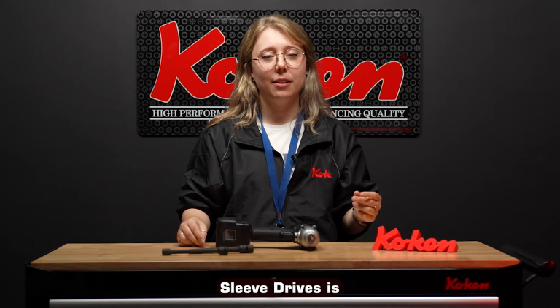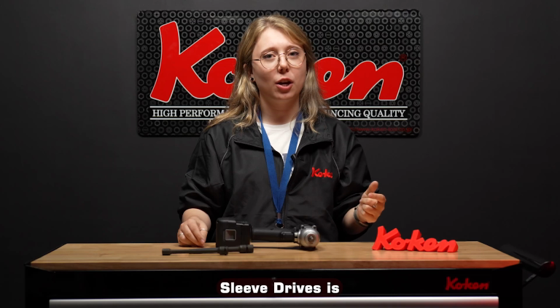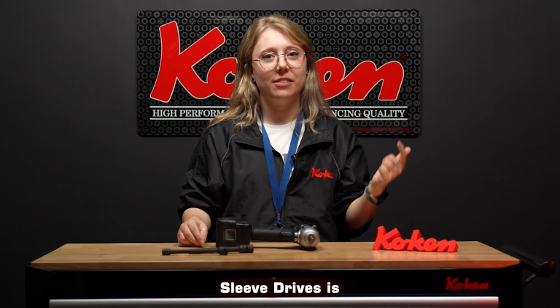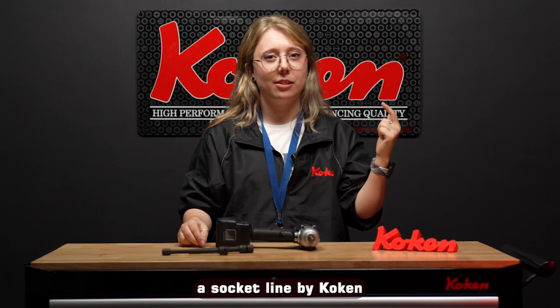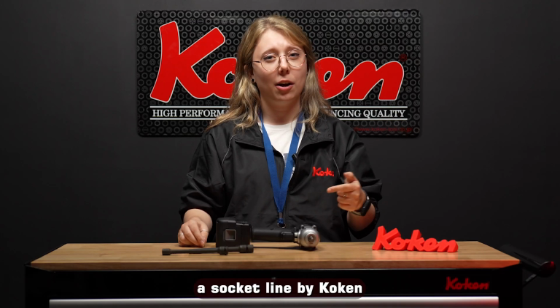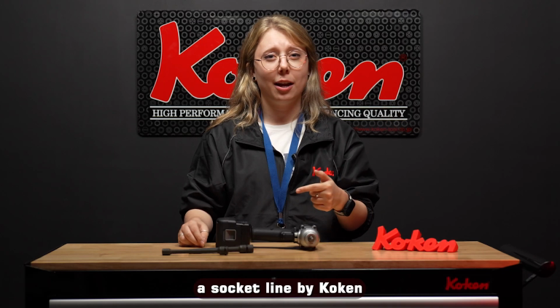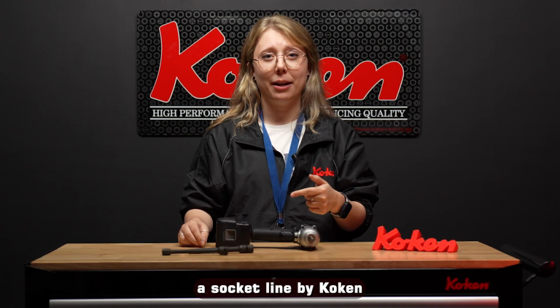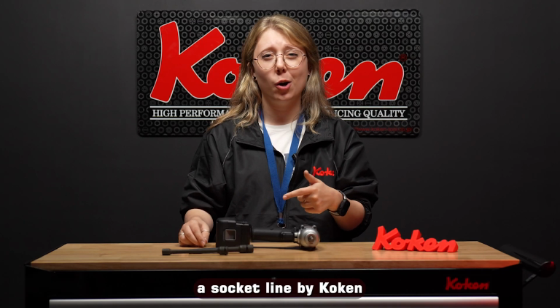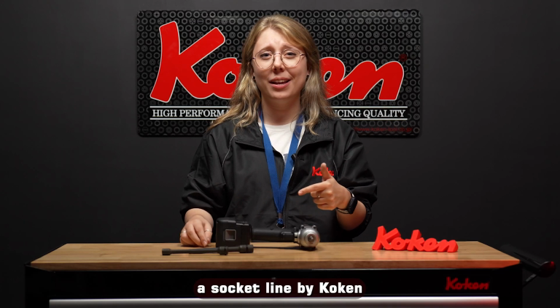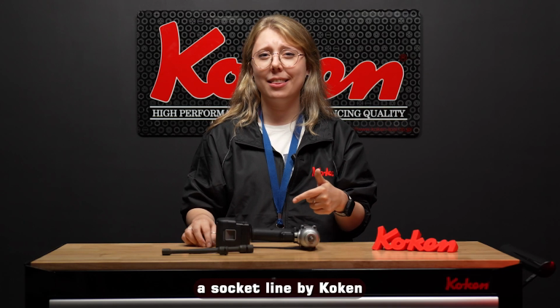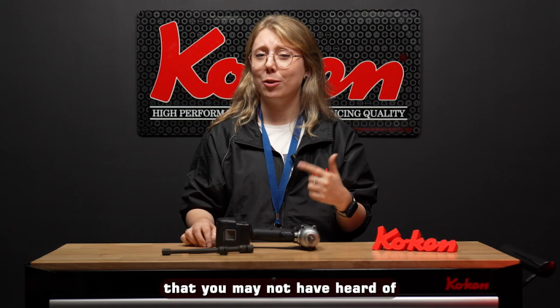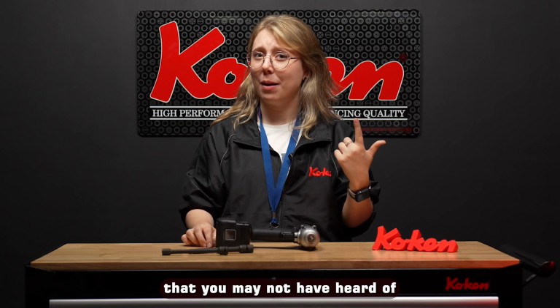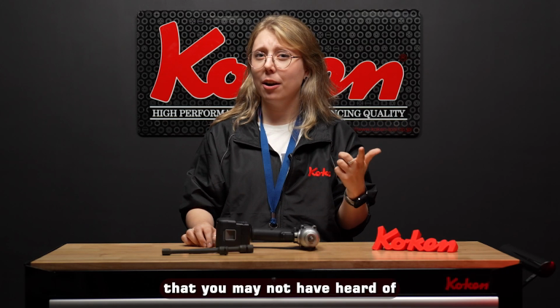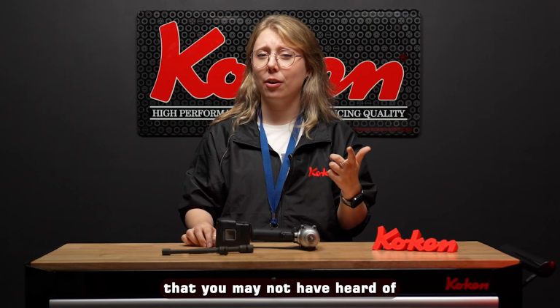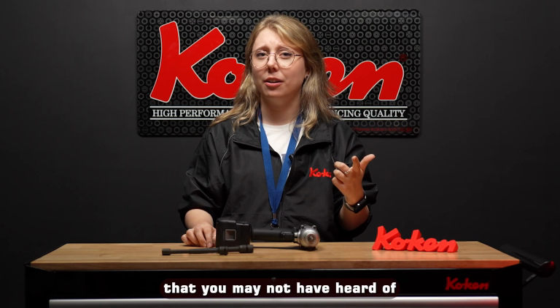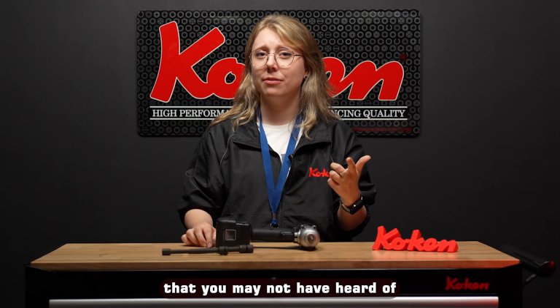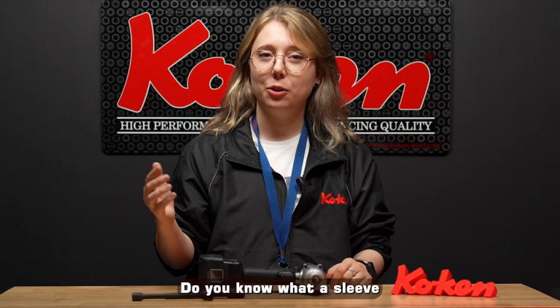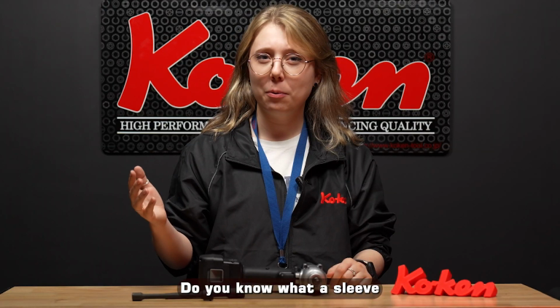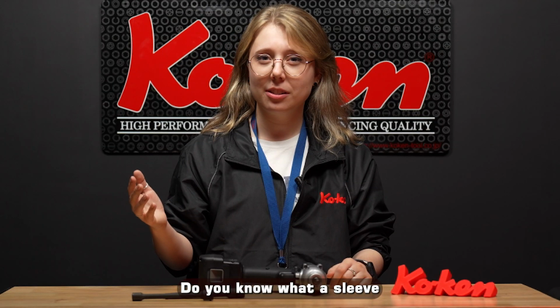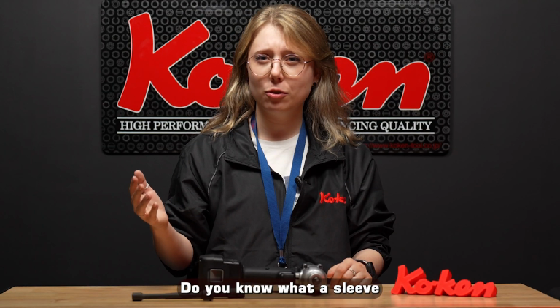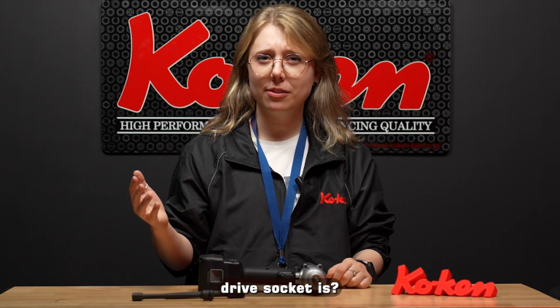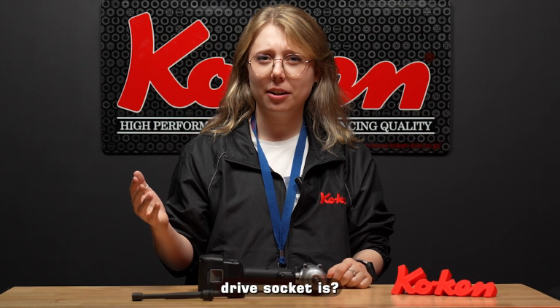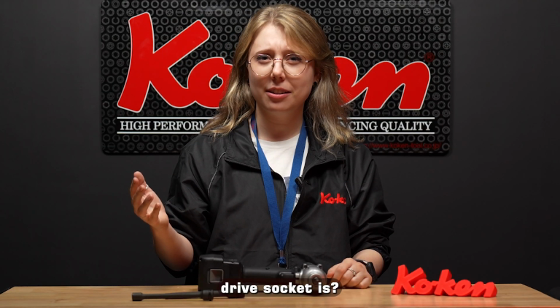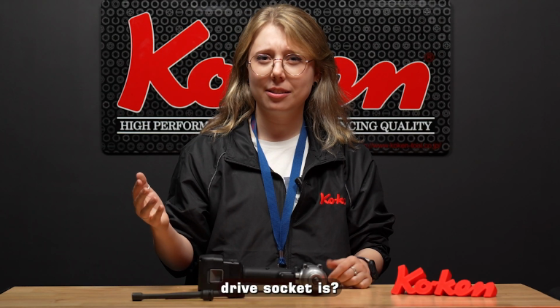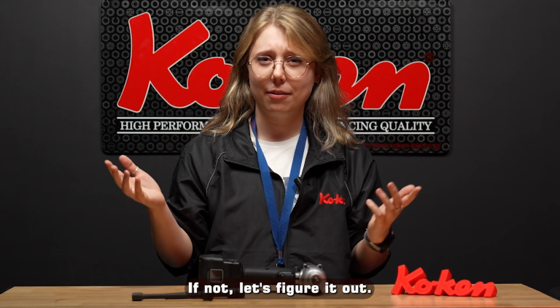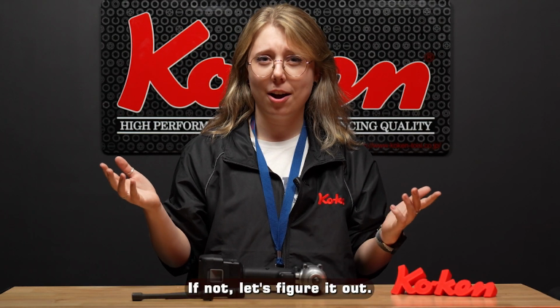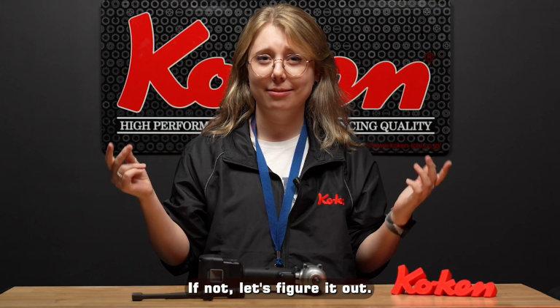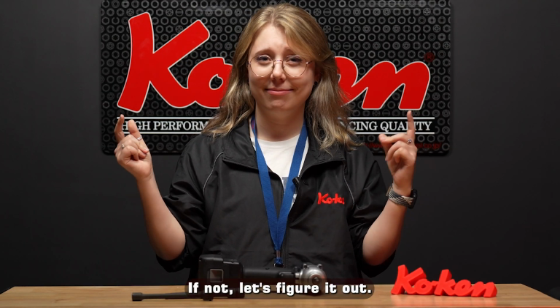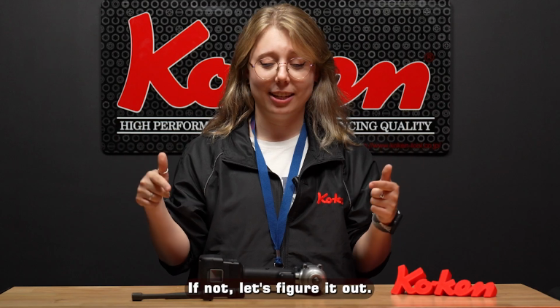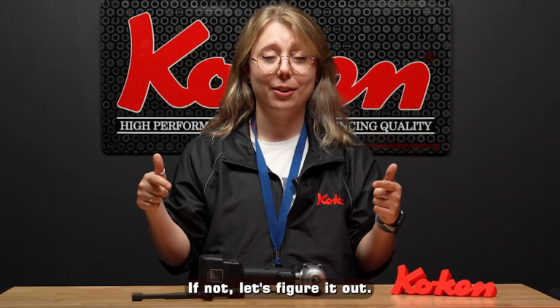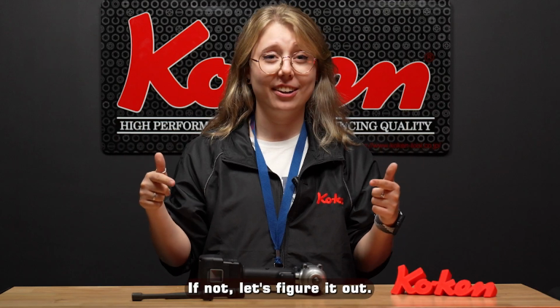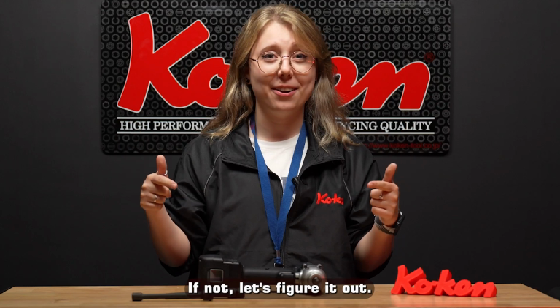Sleeve Drives is a socket line by Koken that you may not have heard of. Do you know what a sleeve drive socket is? If not, let's figure it out.